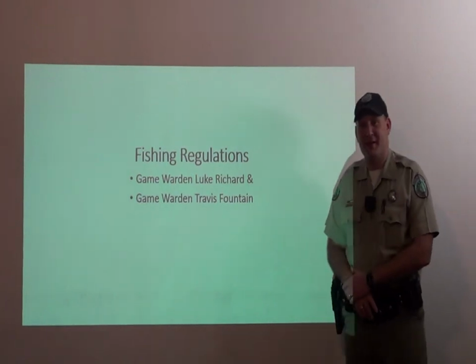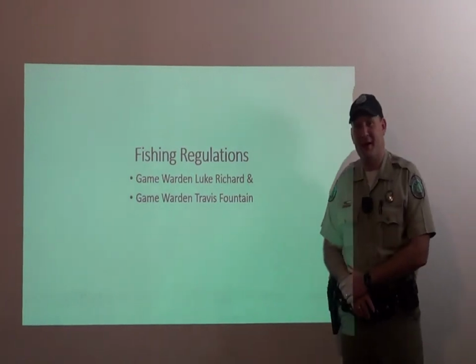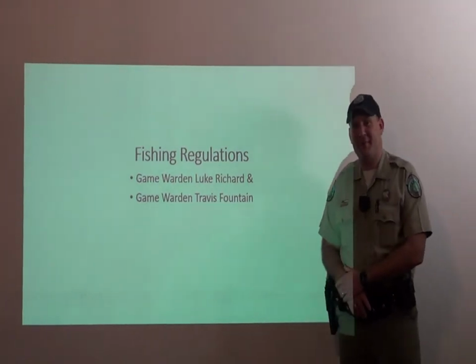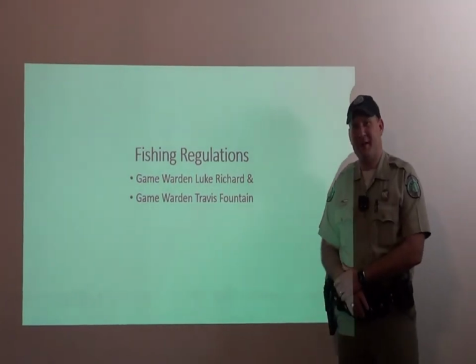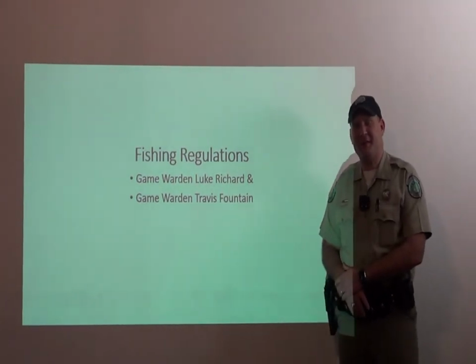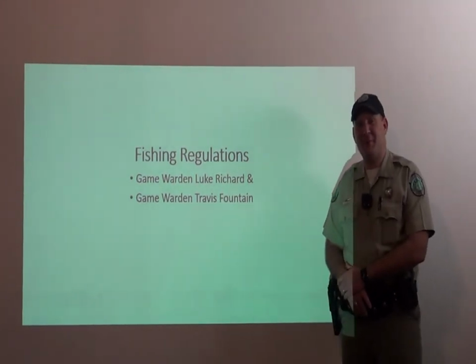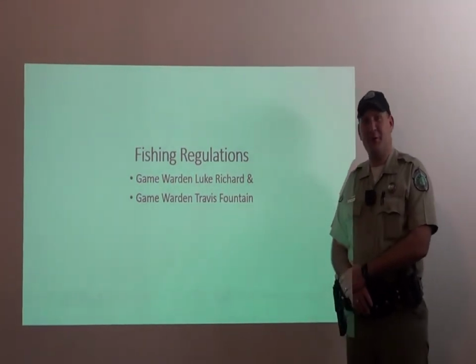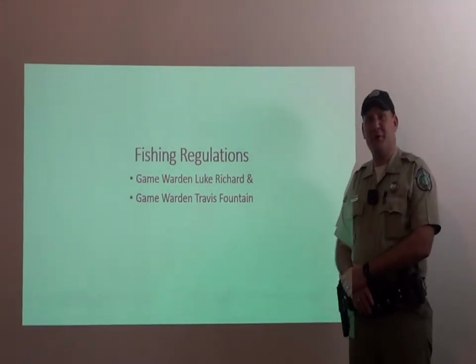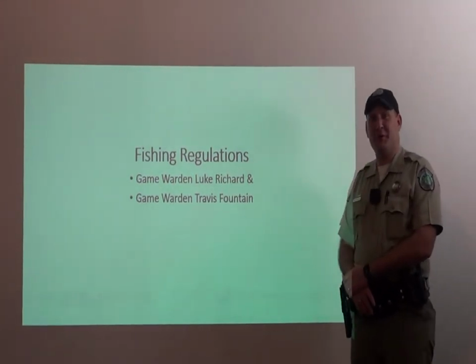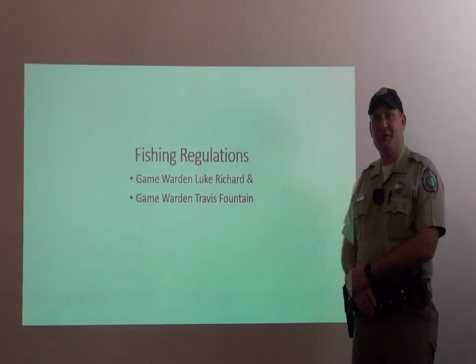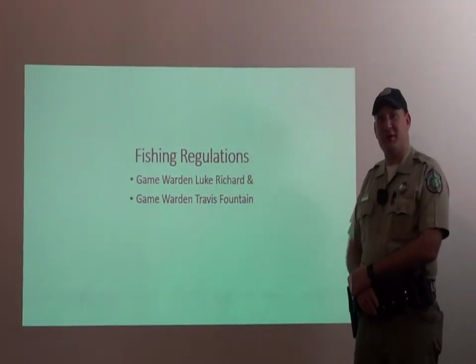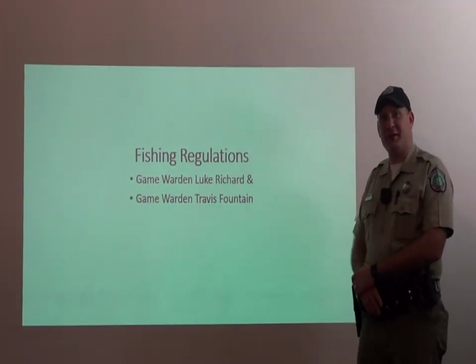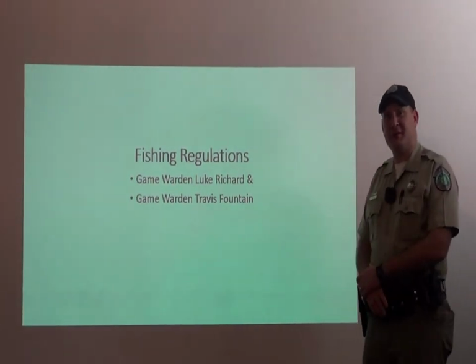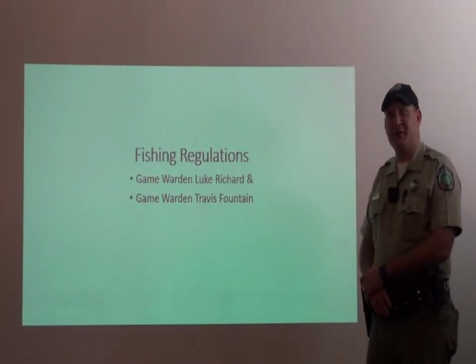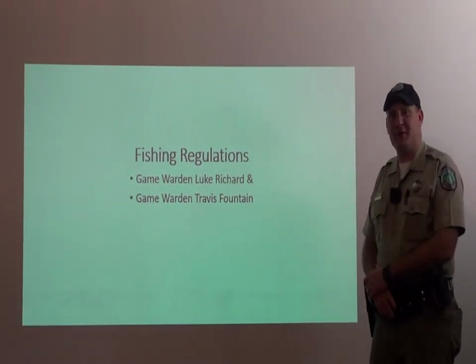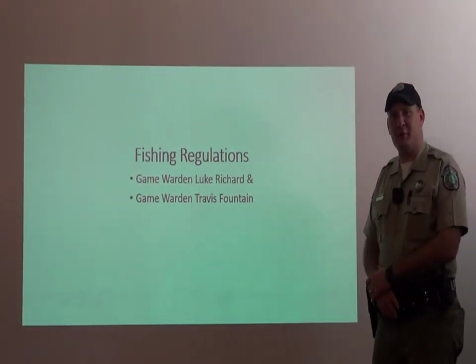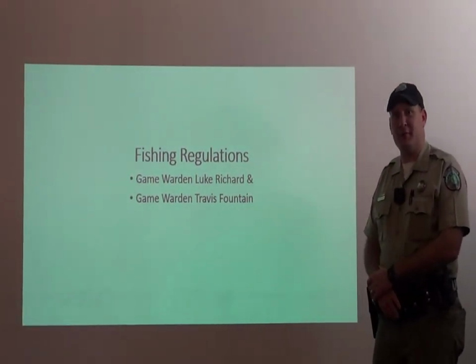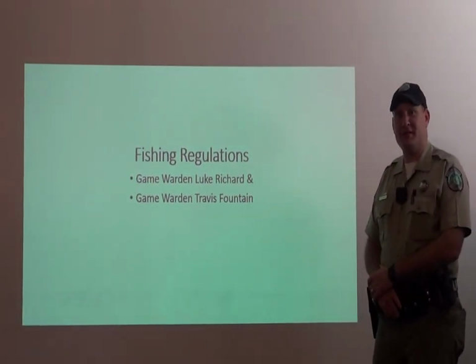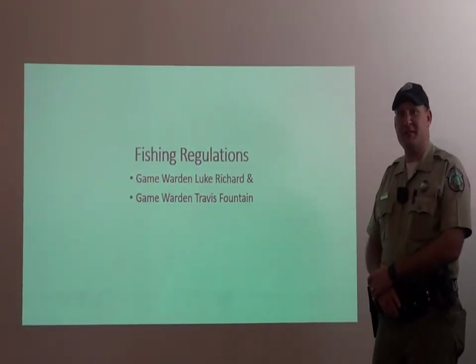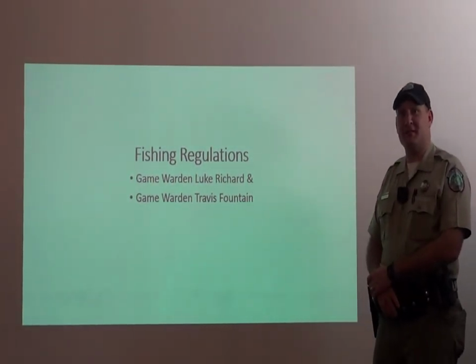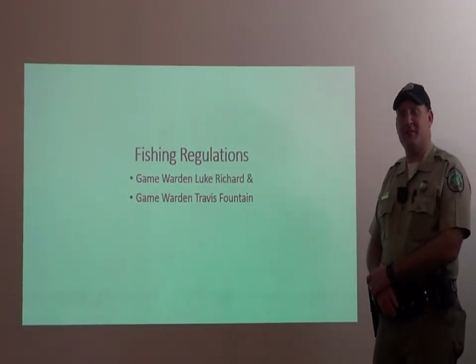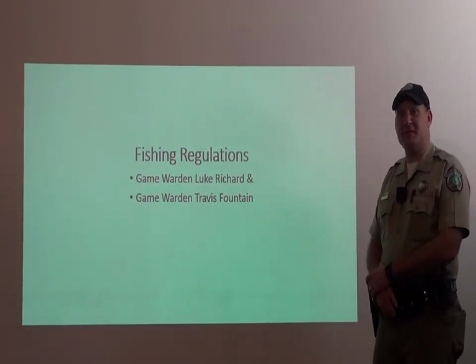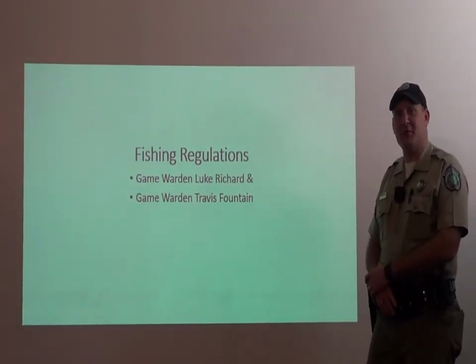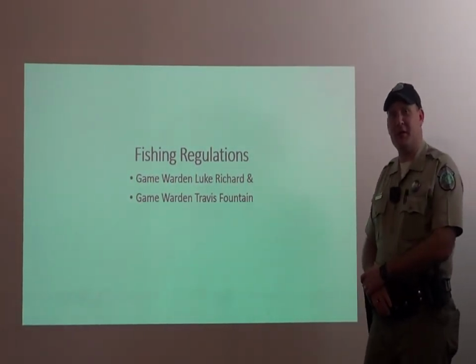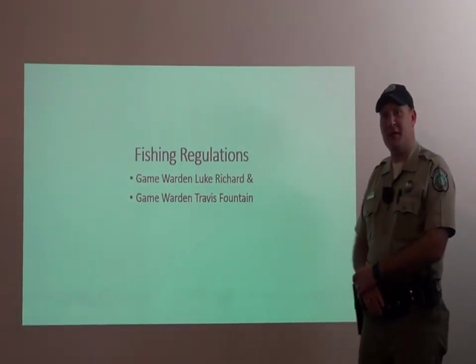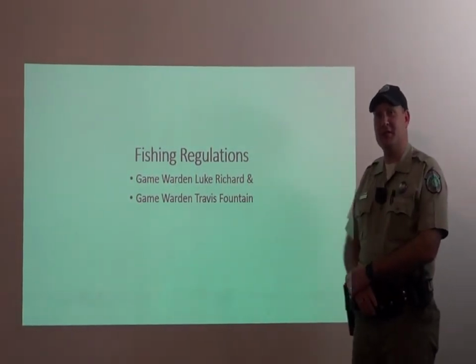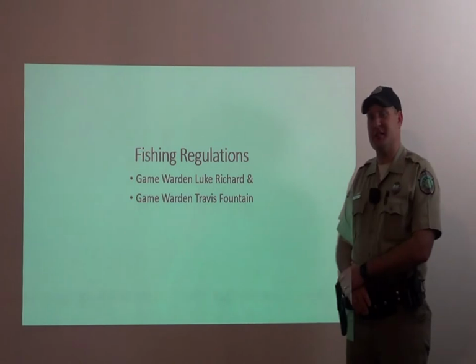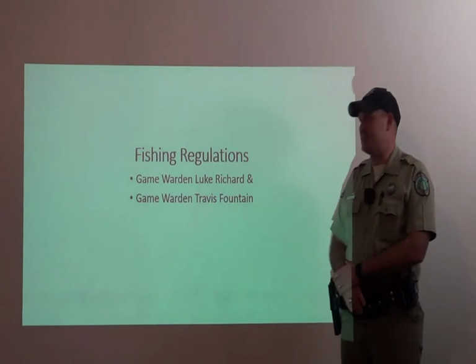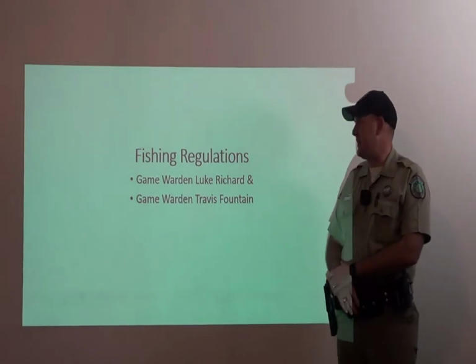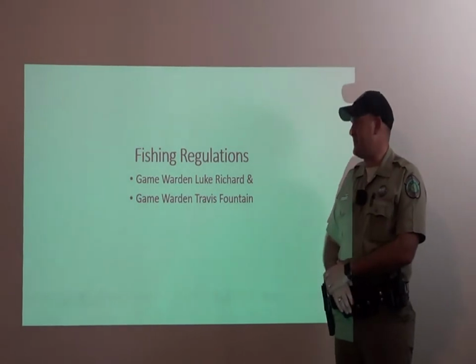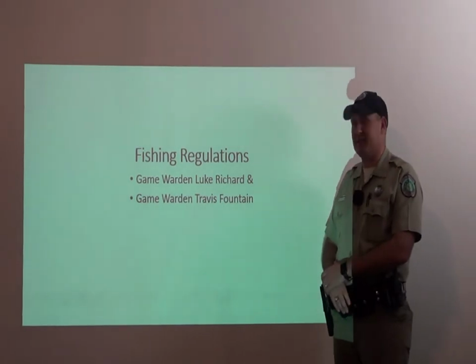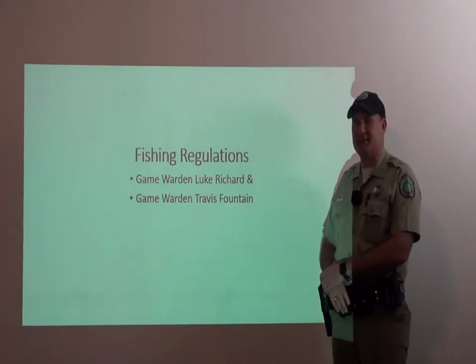Hi, my name is Game Warden Luke Reshort. In this video, we'll be discussing the fishing regulations in the state of Texas.